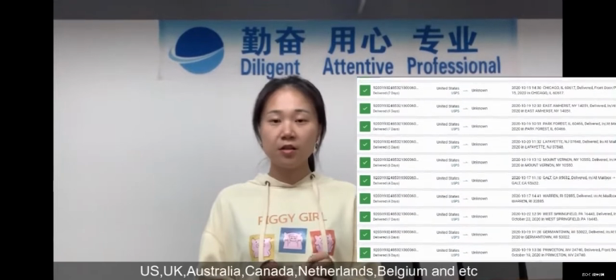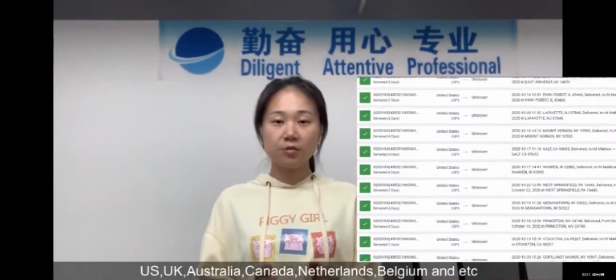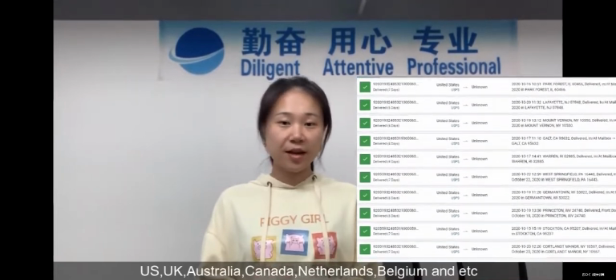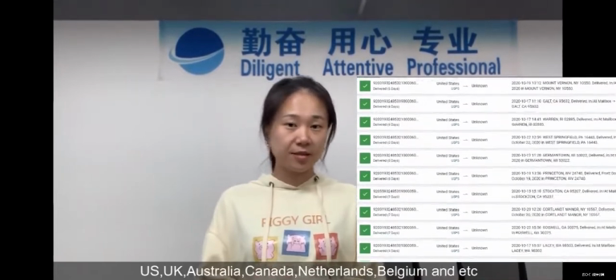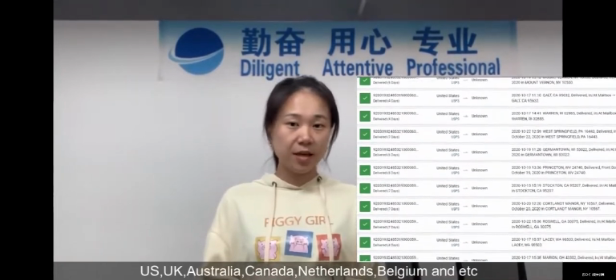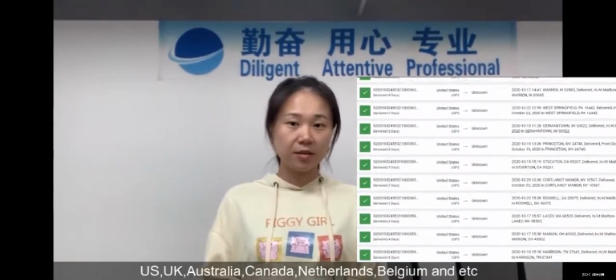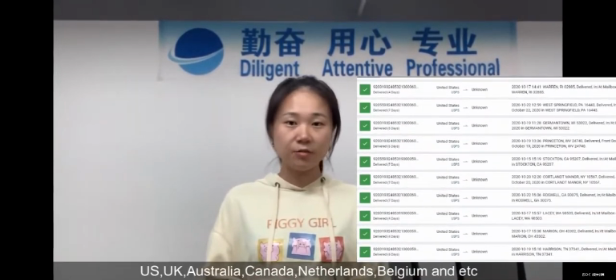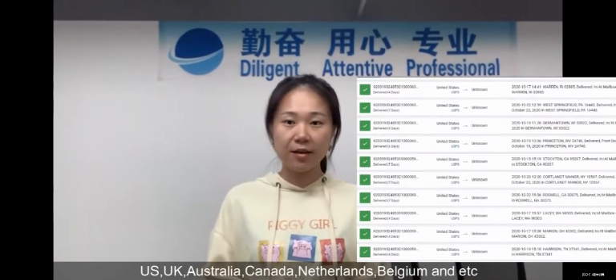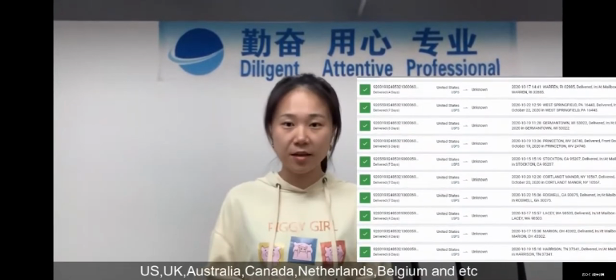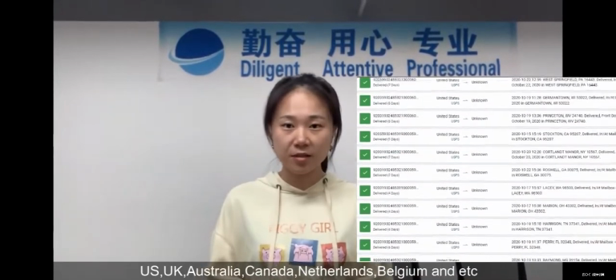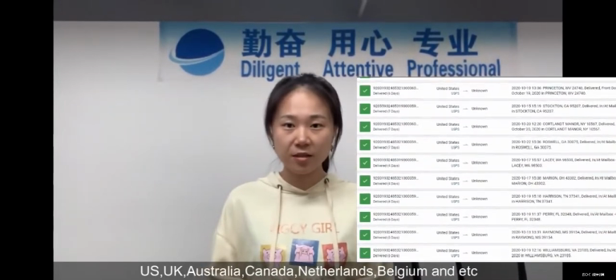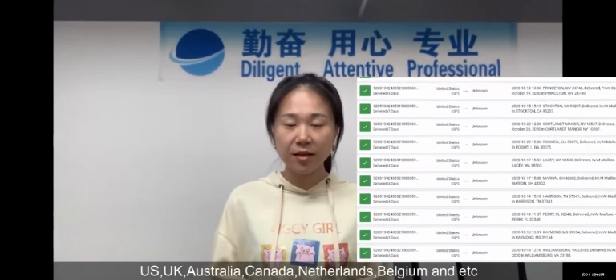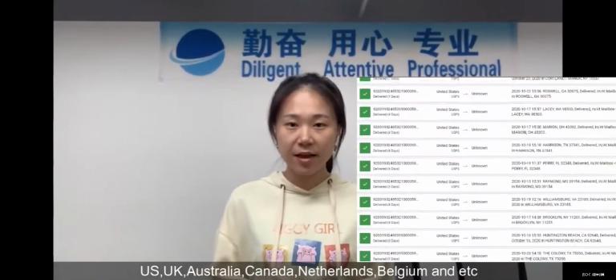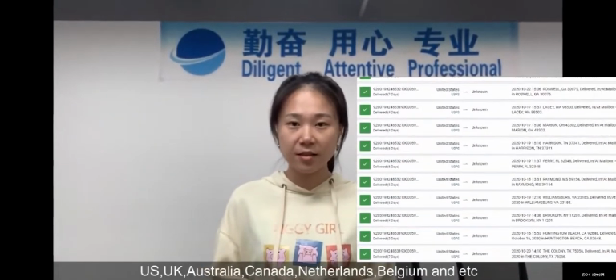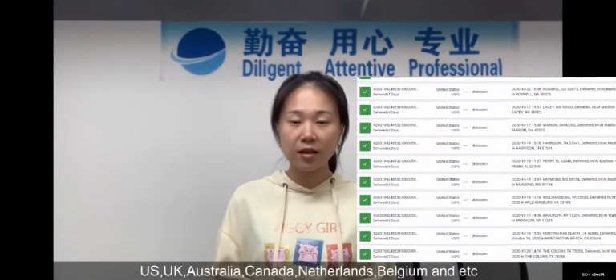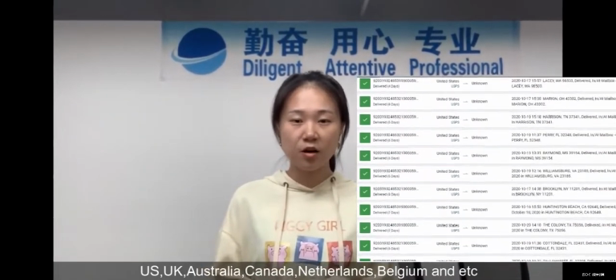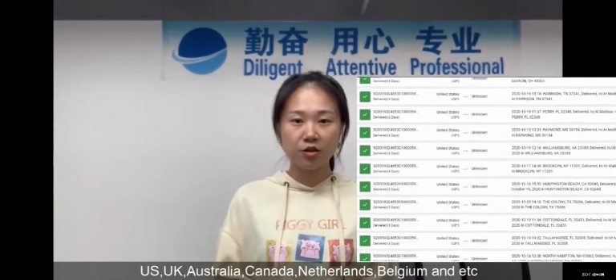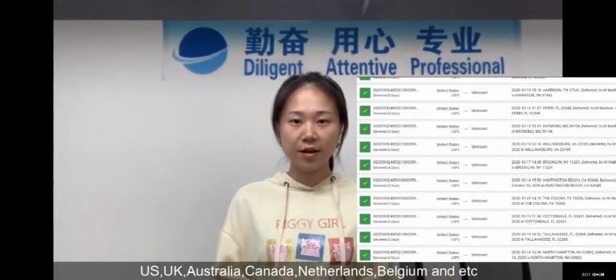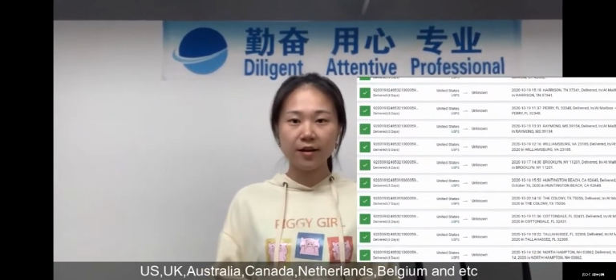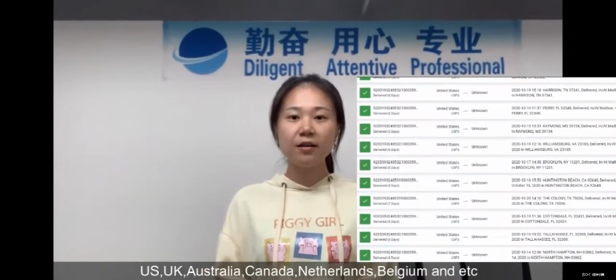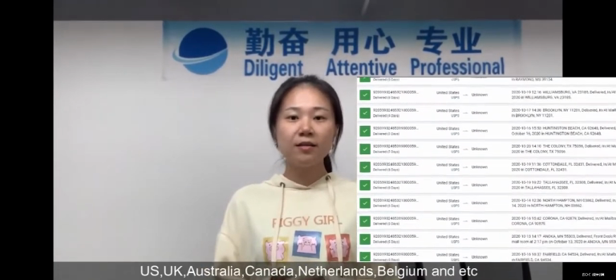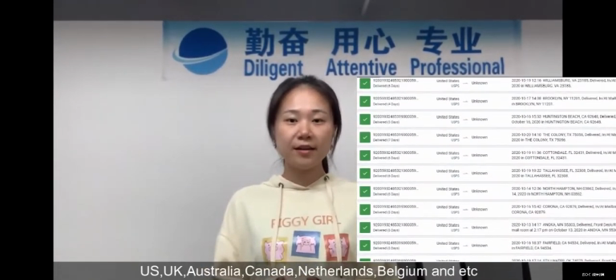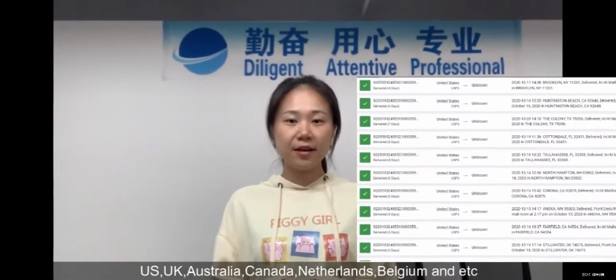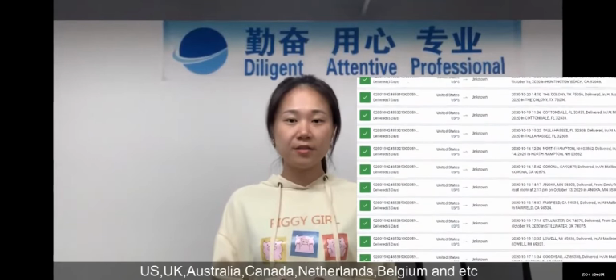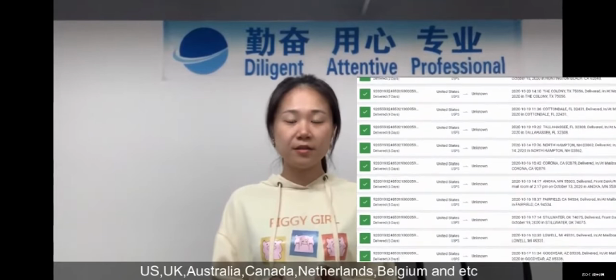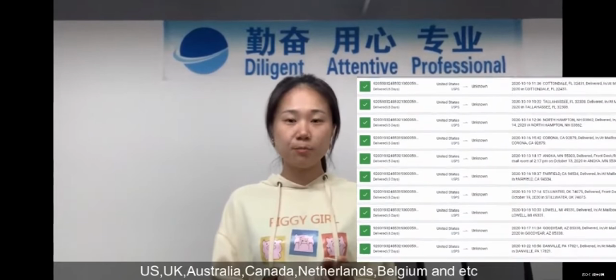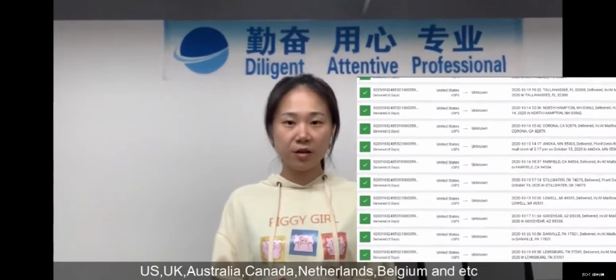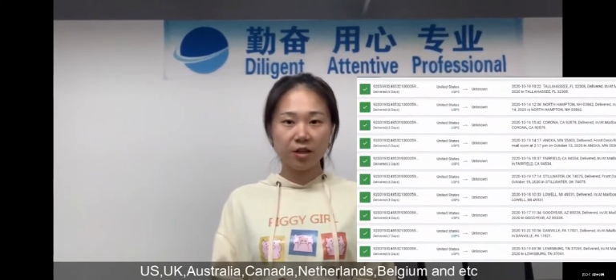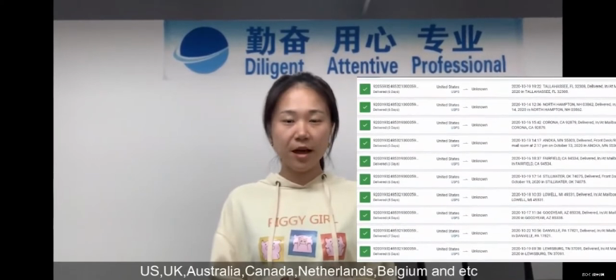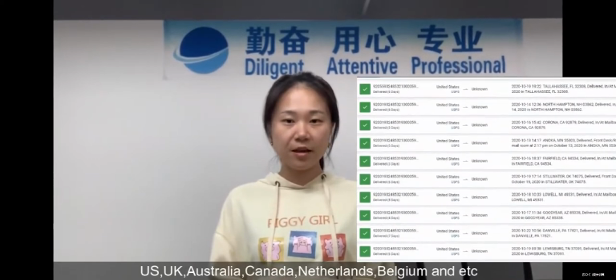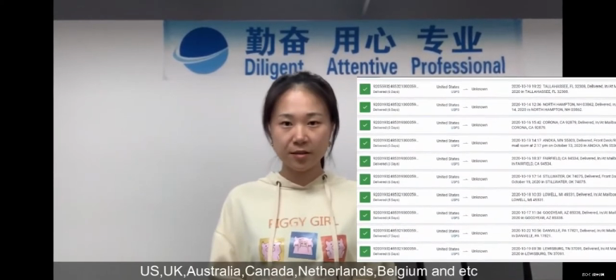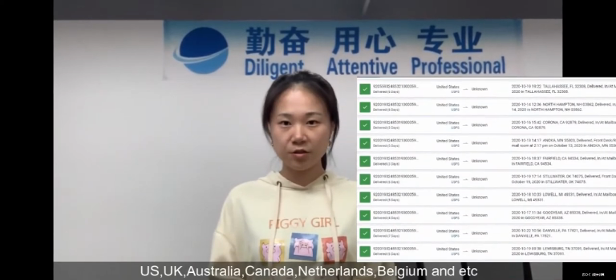The United States, United Kingdom, Canada, Australia, Netherlands, Belgium, and more.